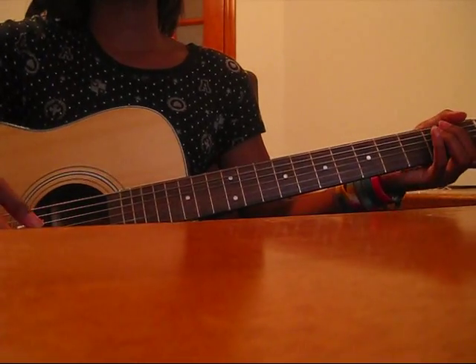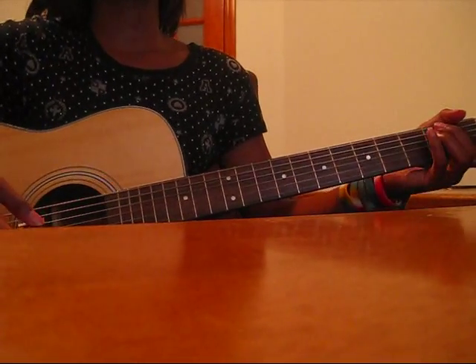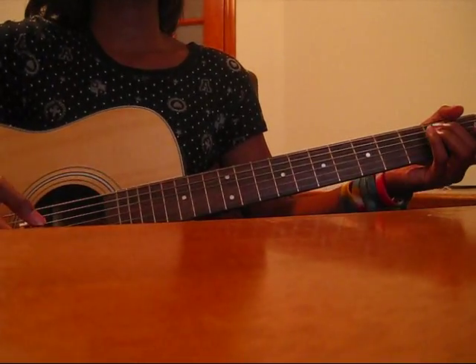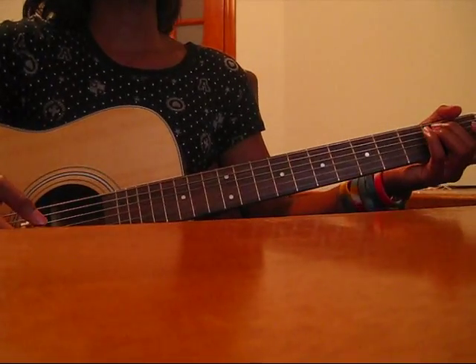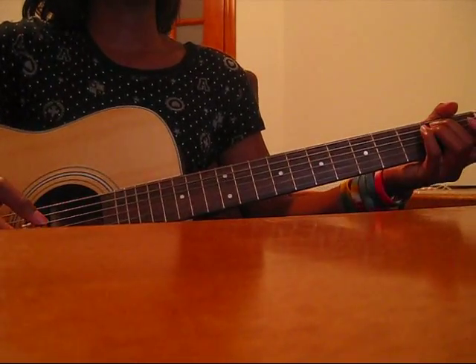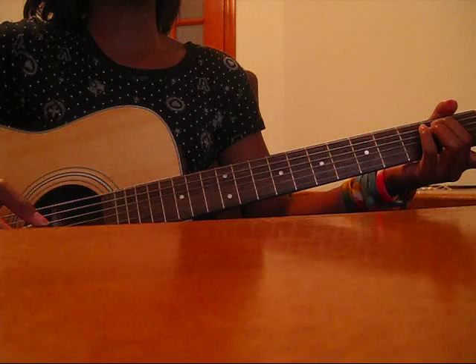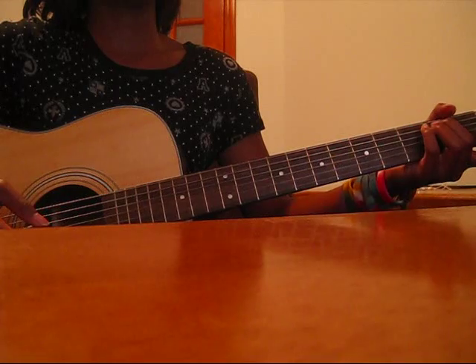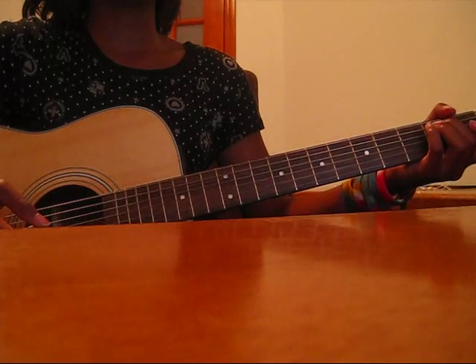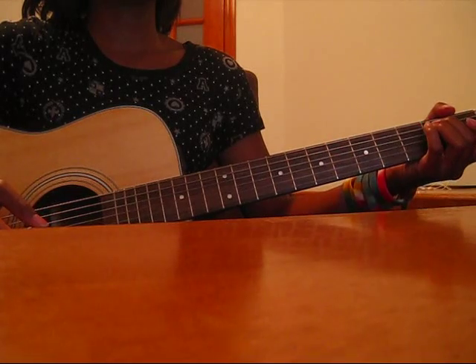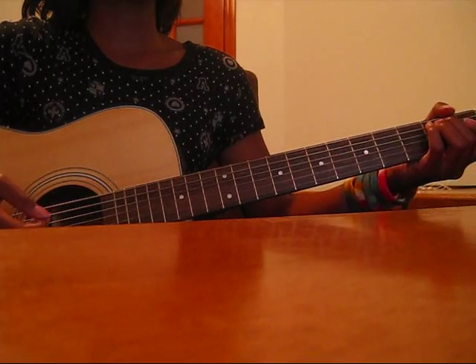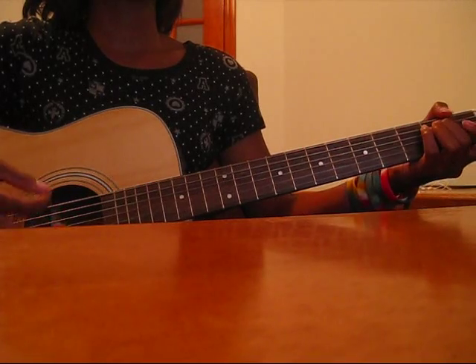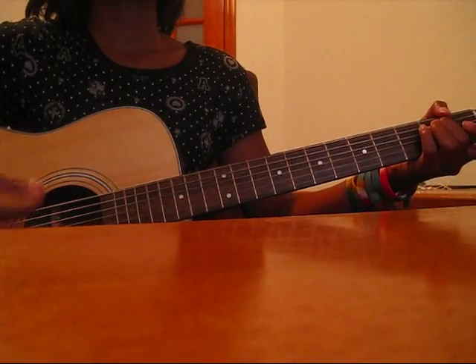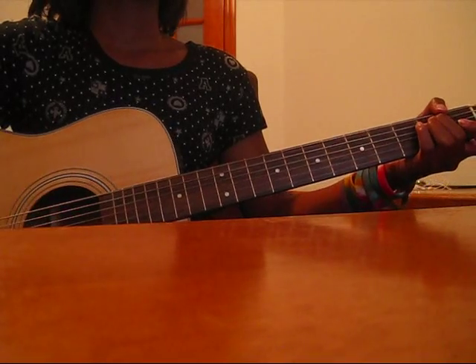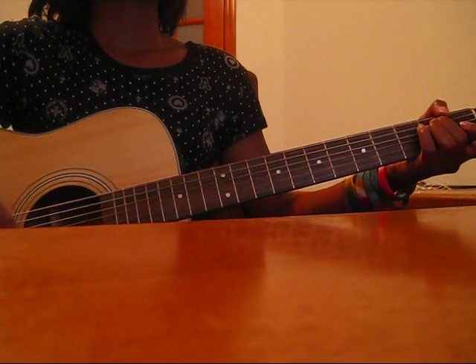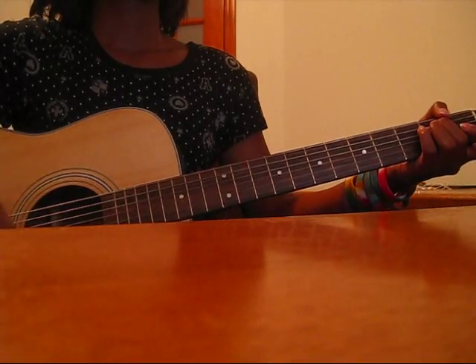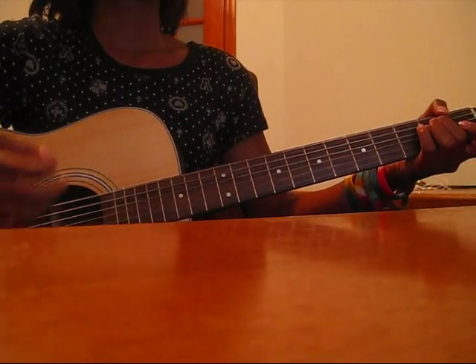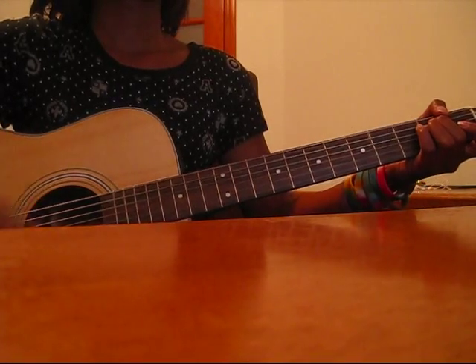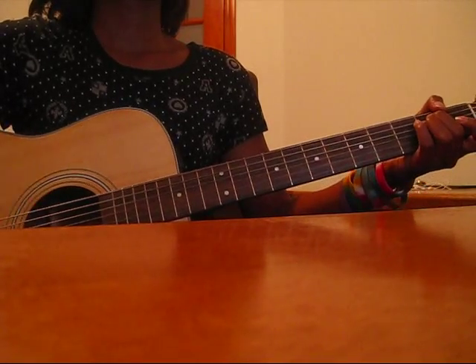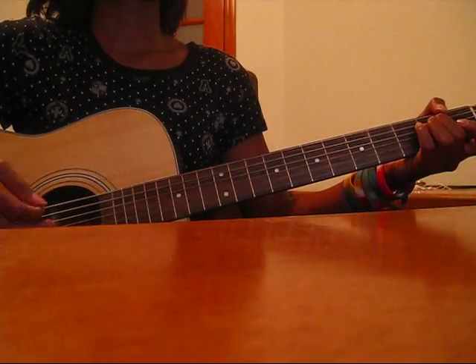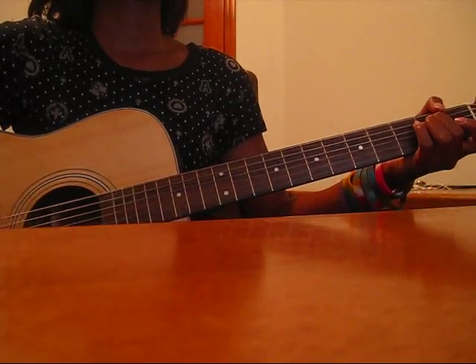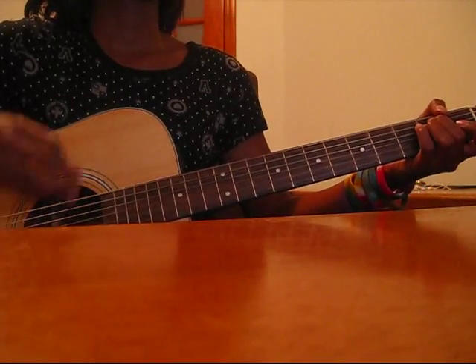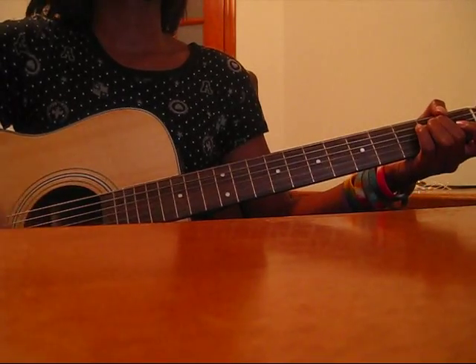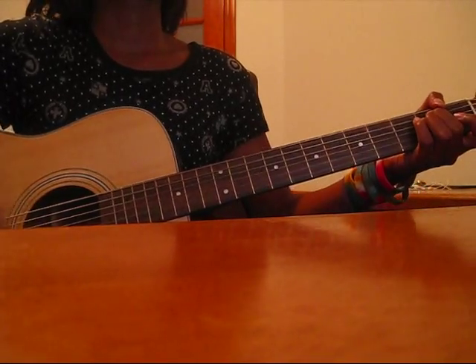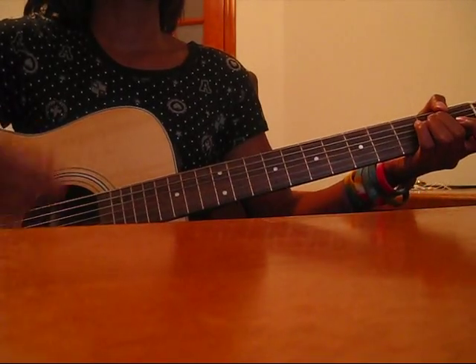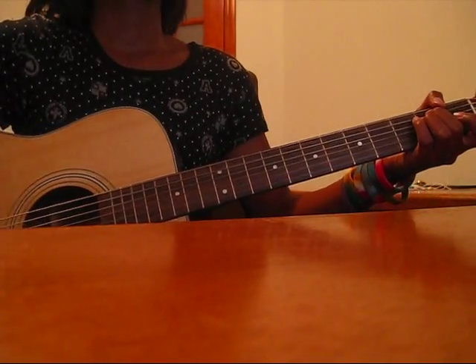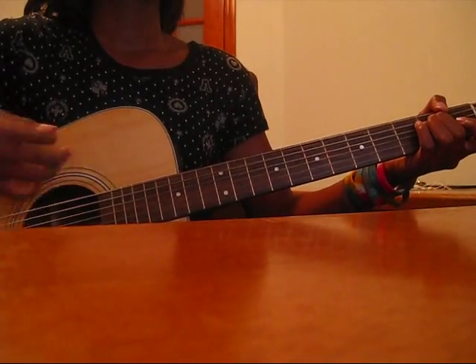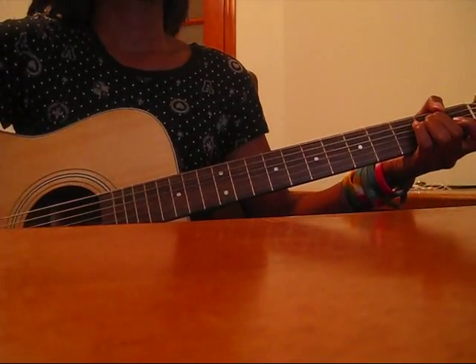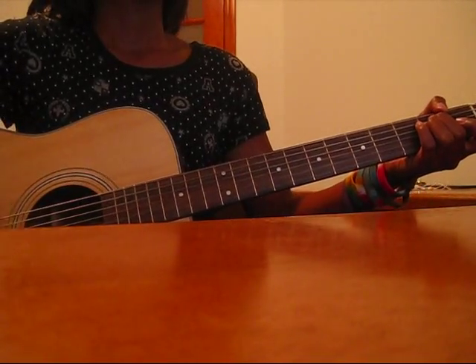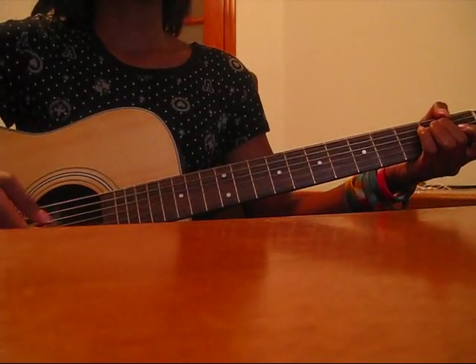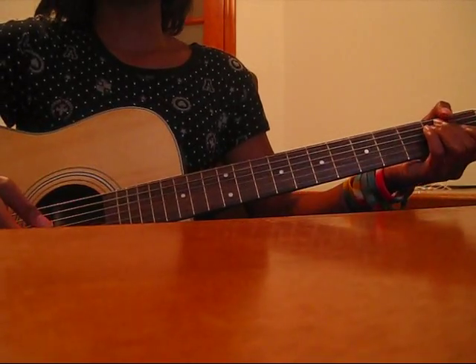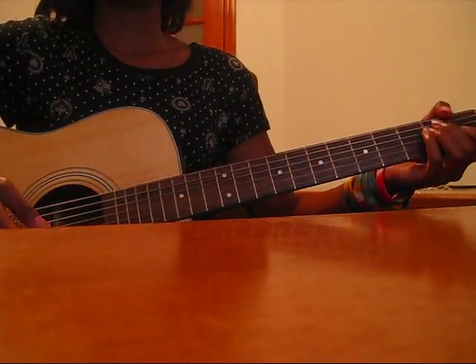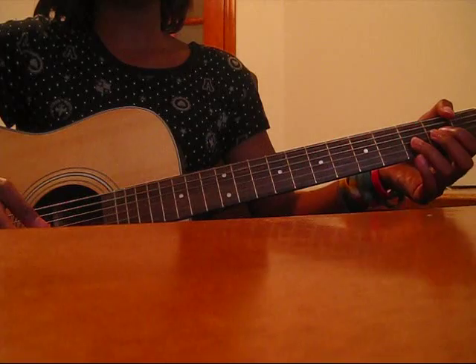The pre-chorus is just an E minor, to a D.